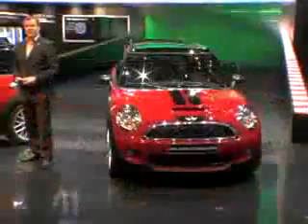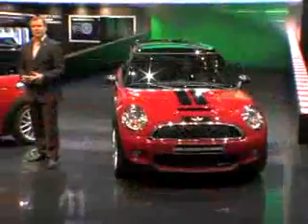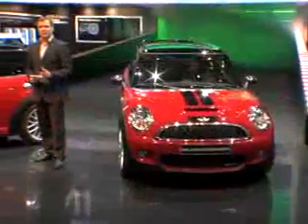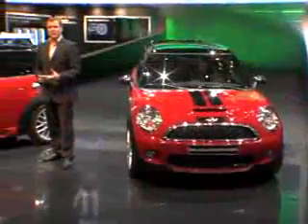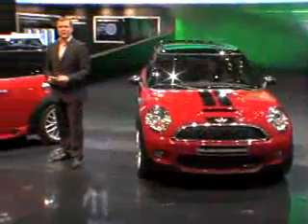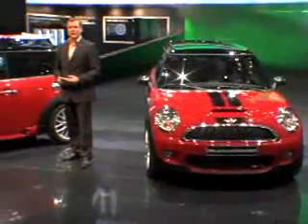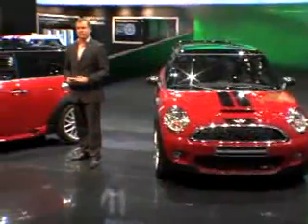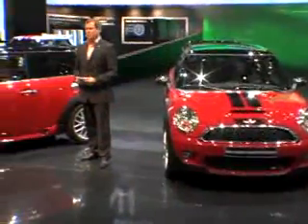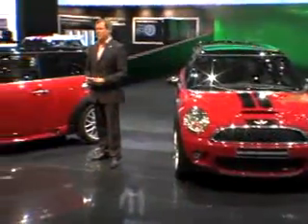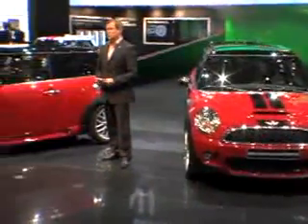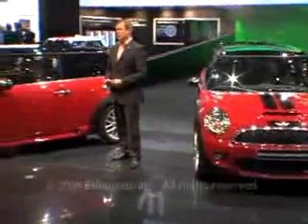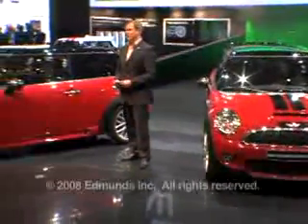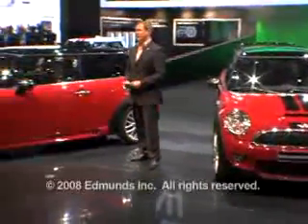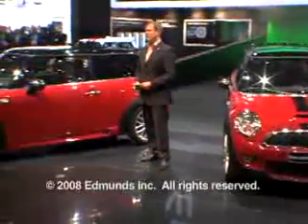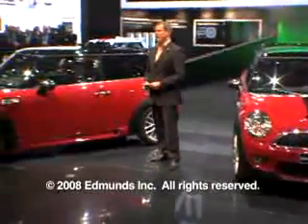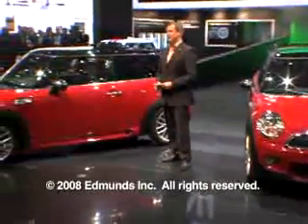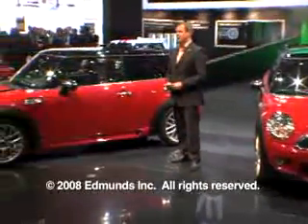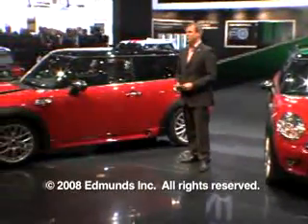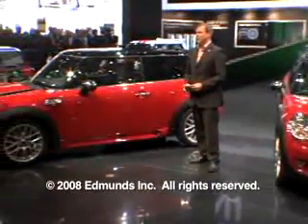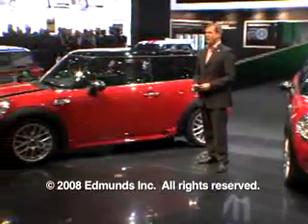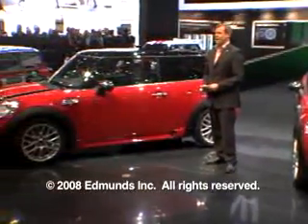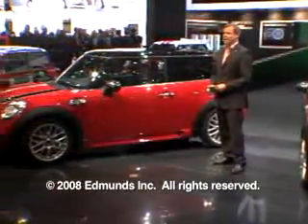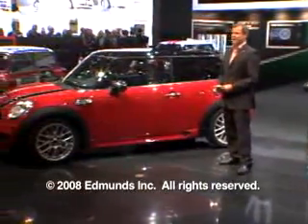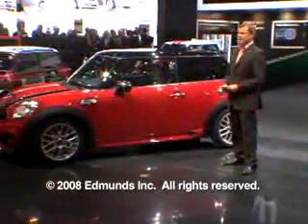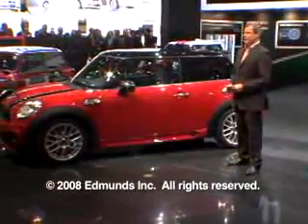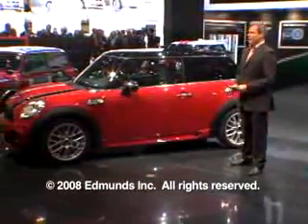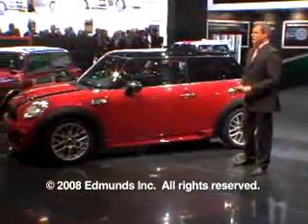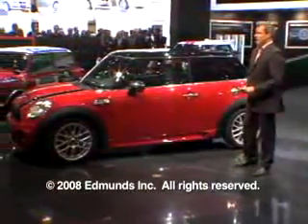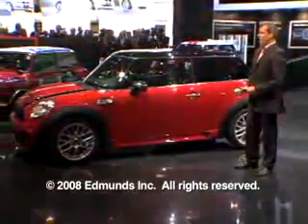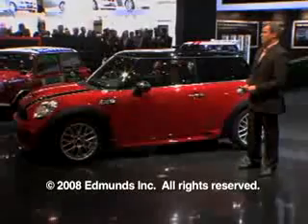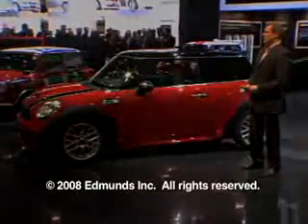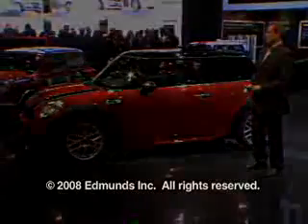Look for the John Cooper Works Mini to go on sale by the summer of 2008.